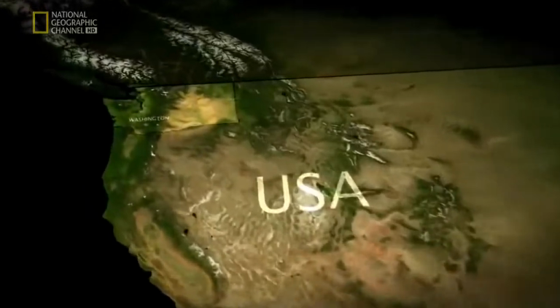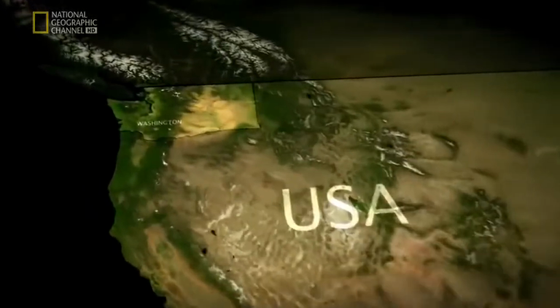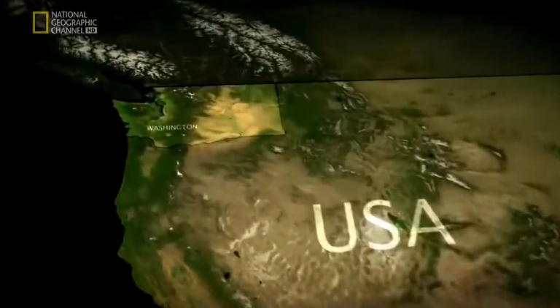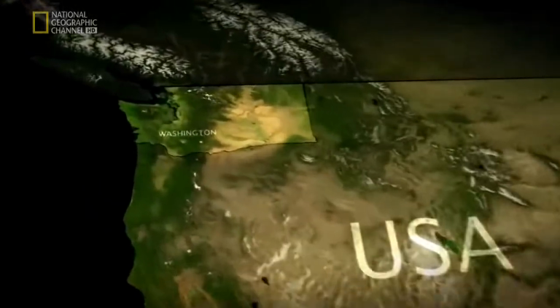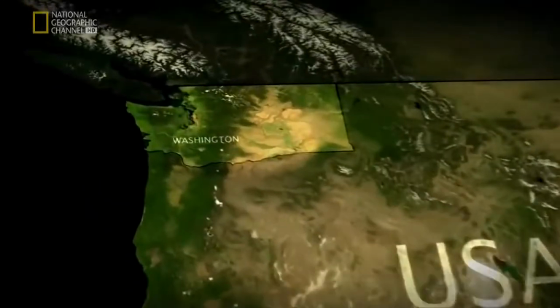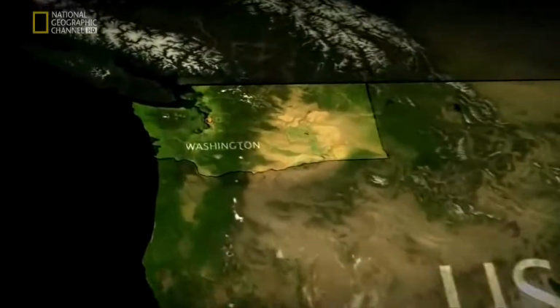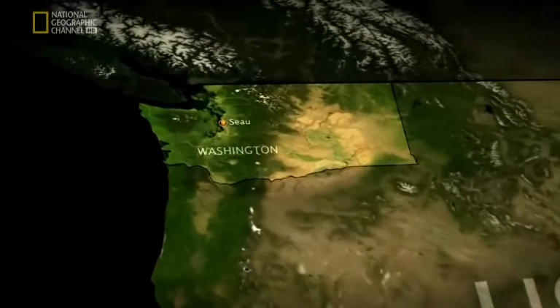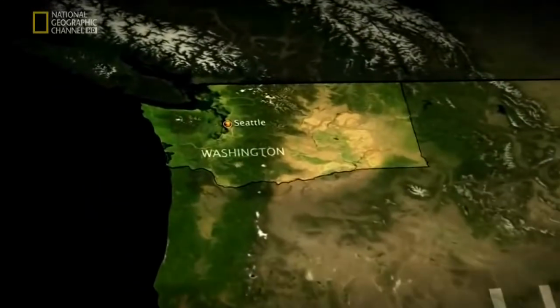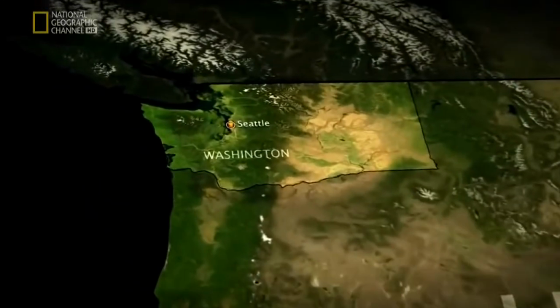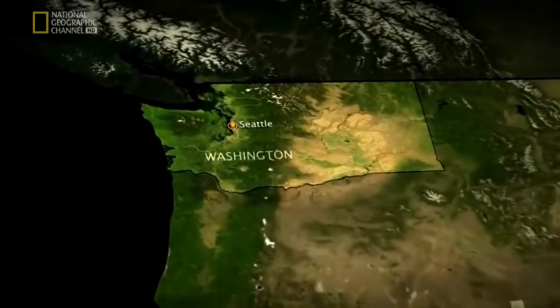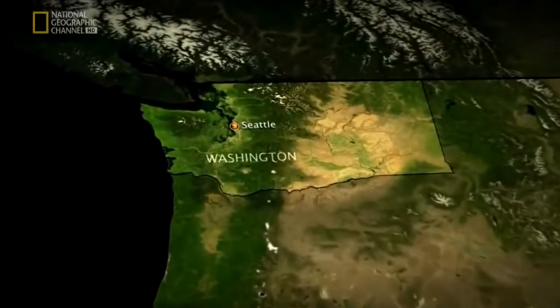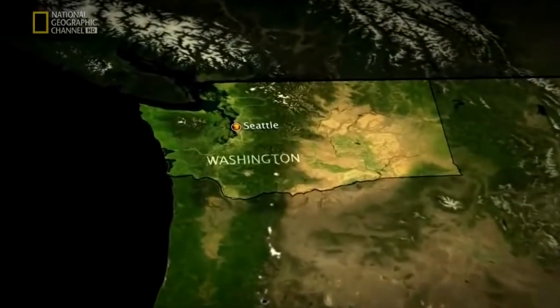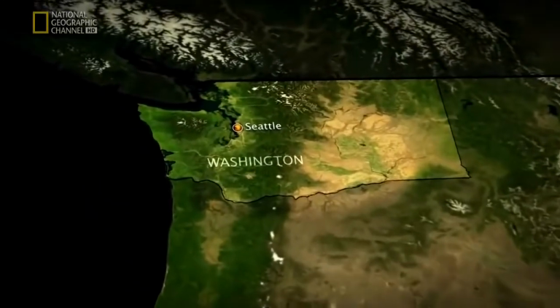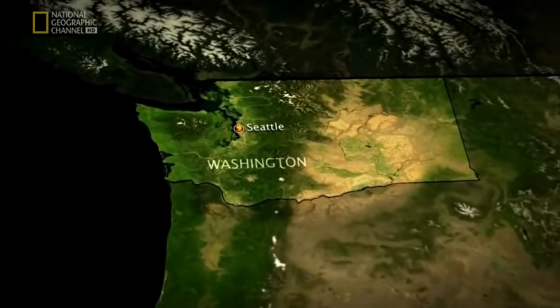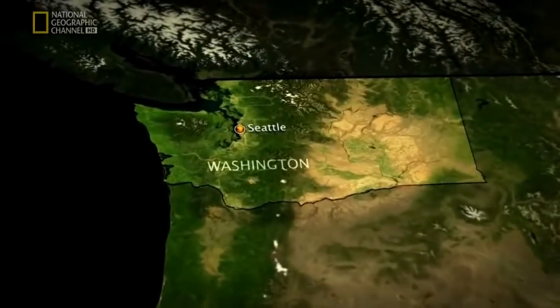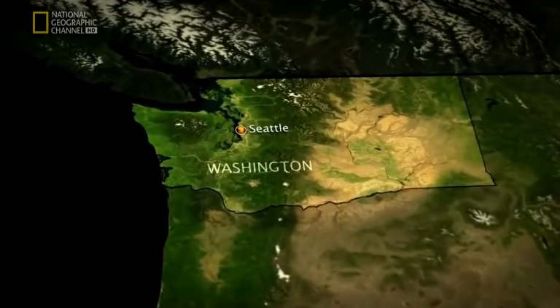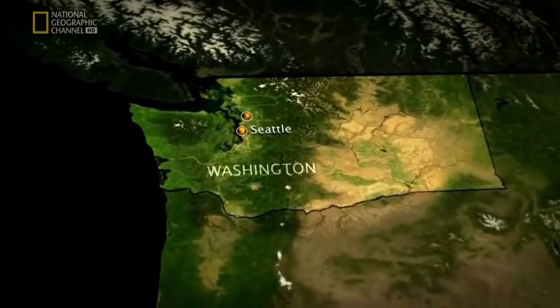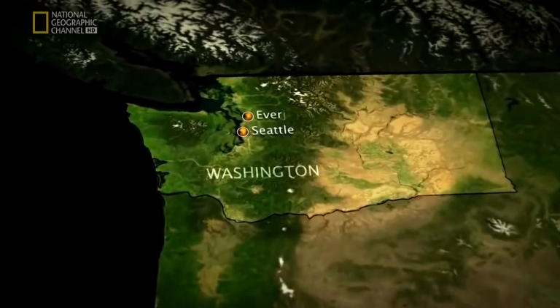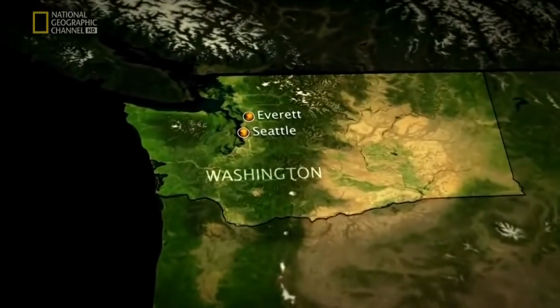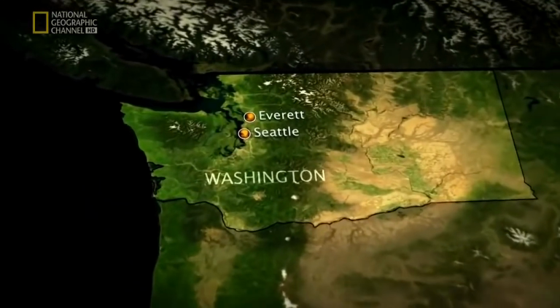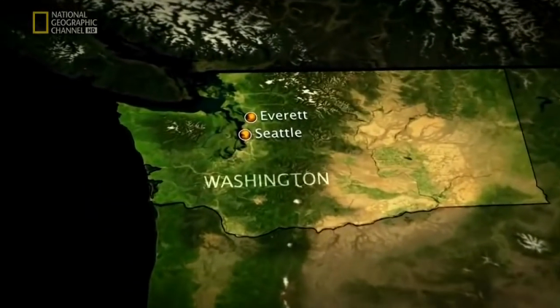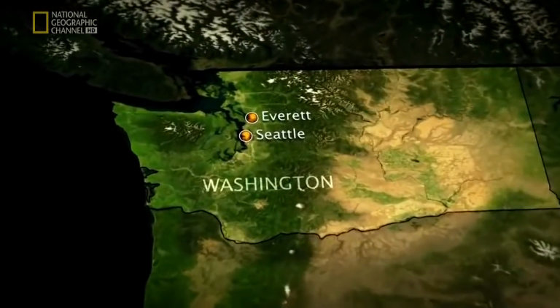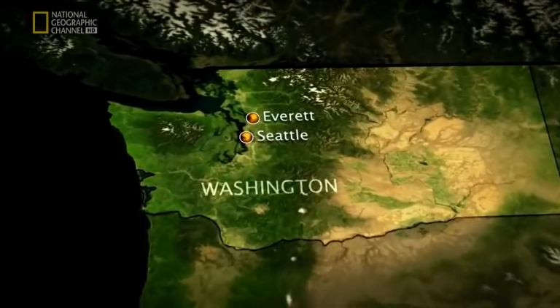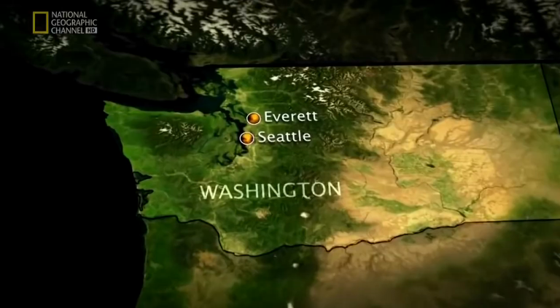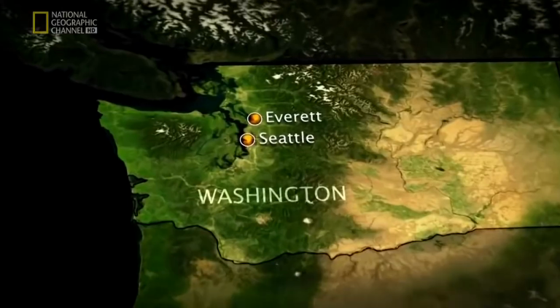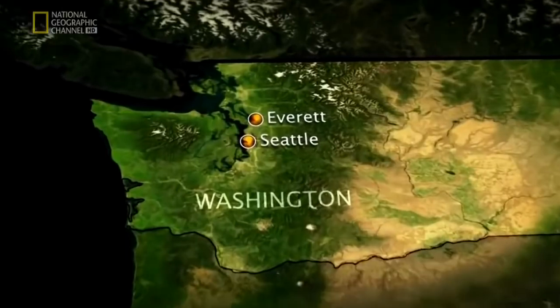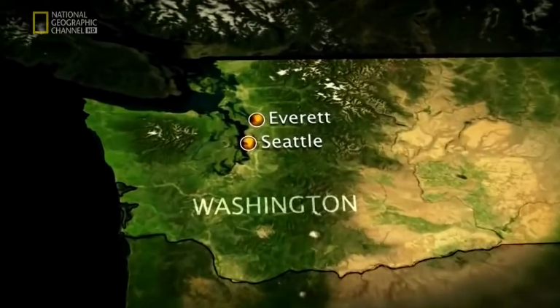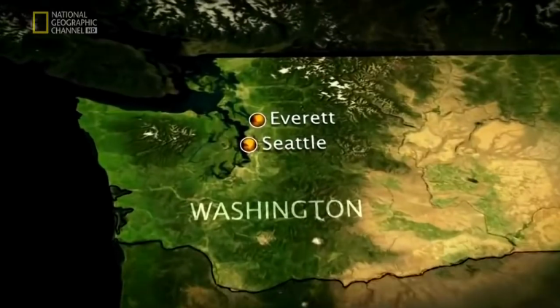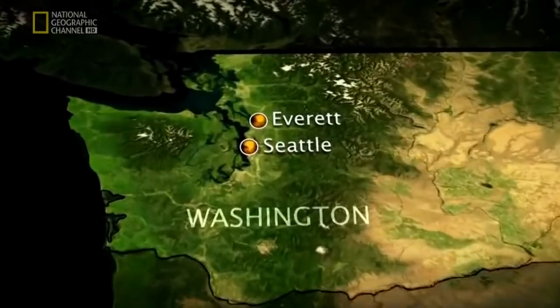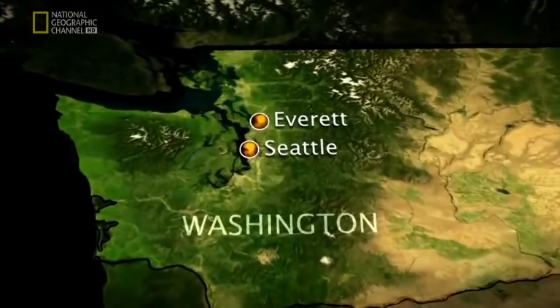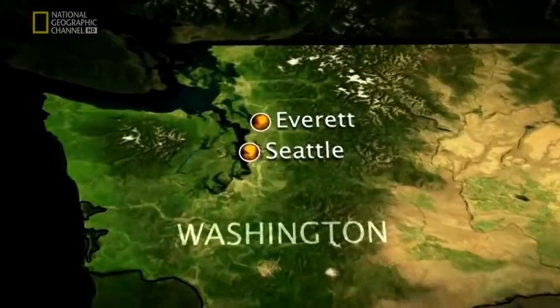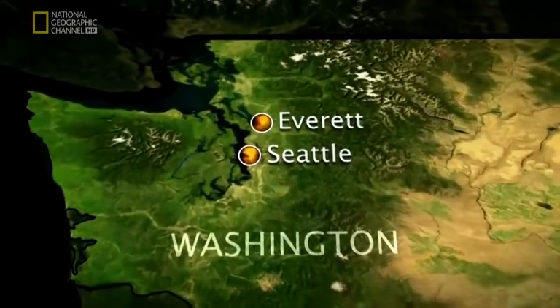Like every jumbo that graces the skies, she'll be born at Everett, Washington, just north of Seattle.